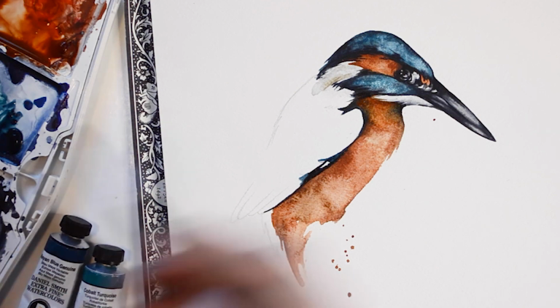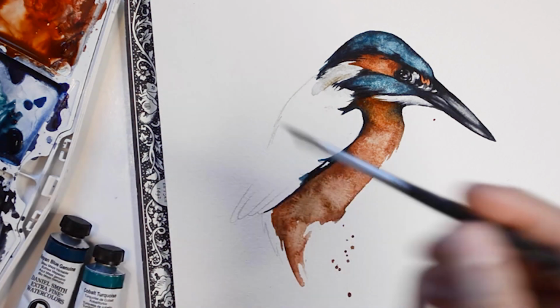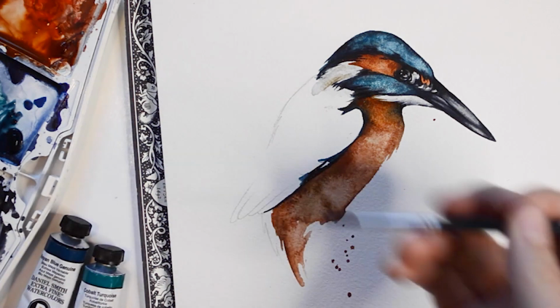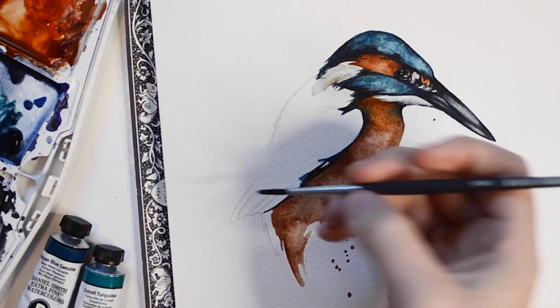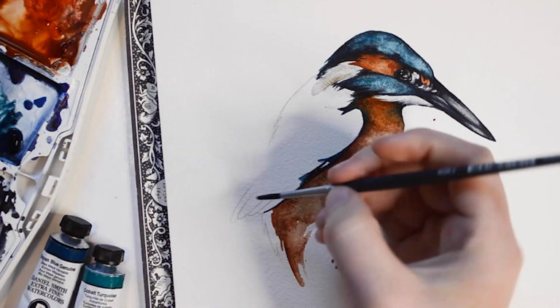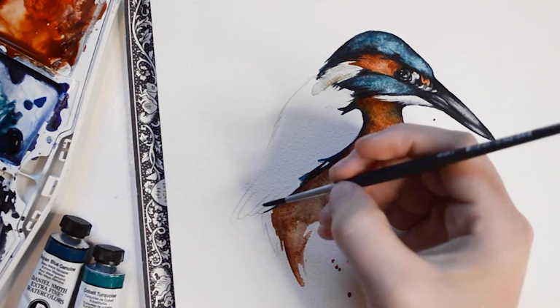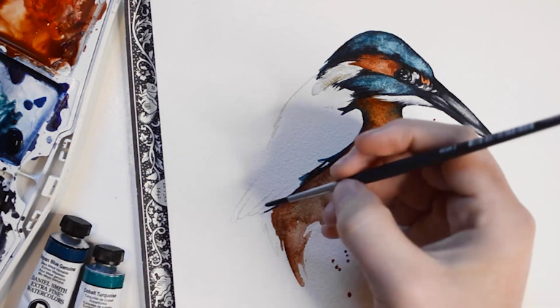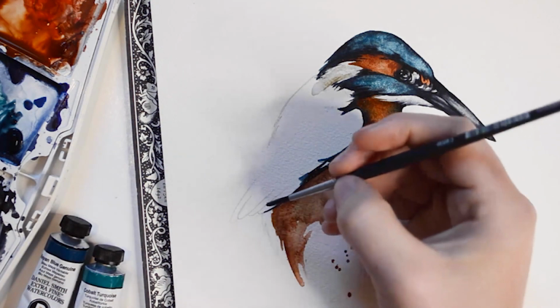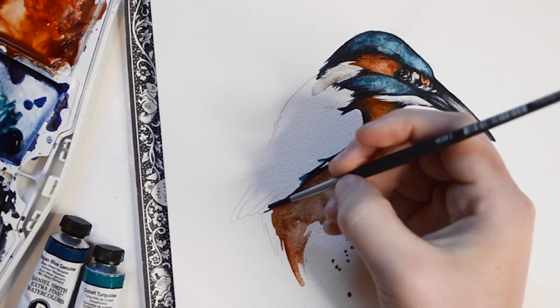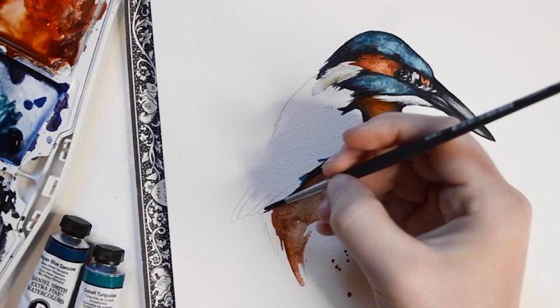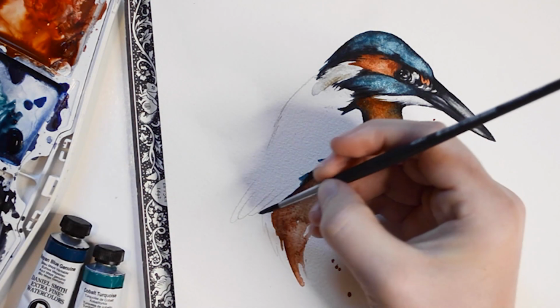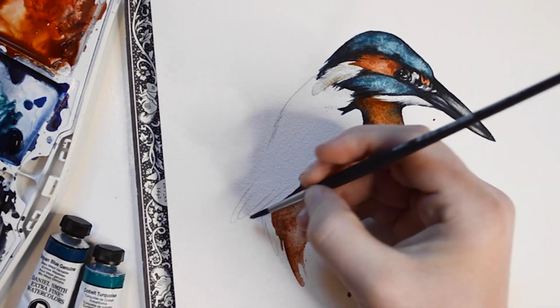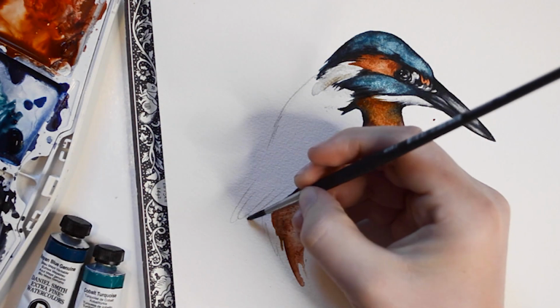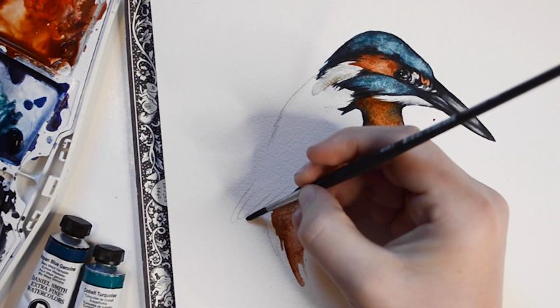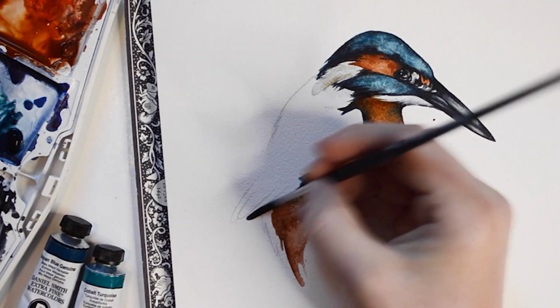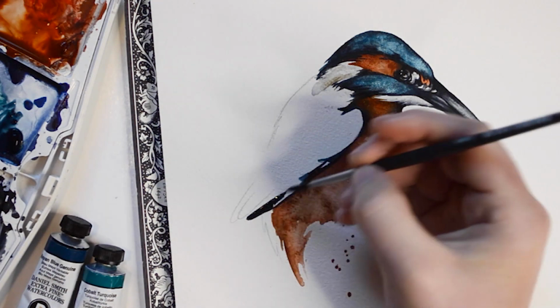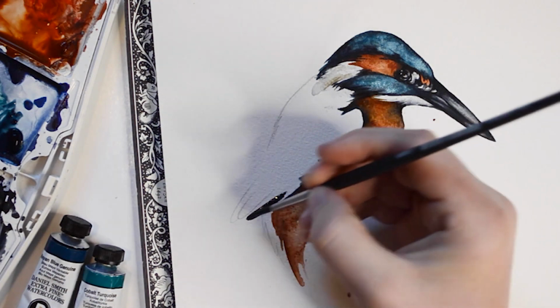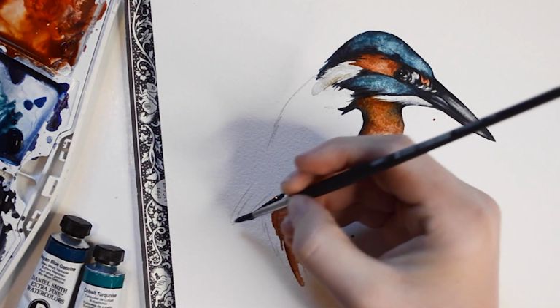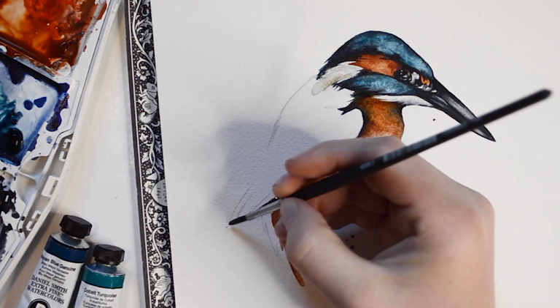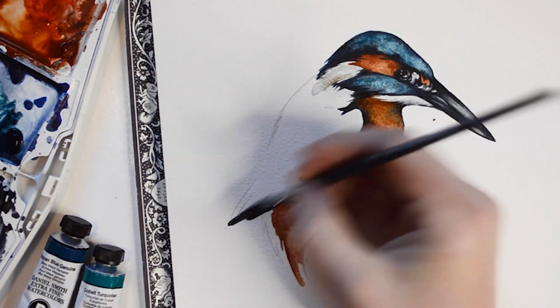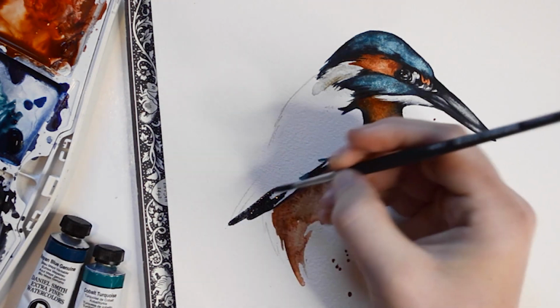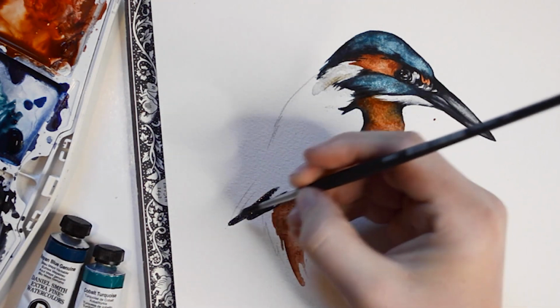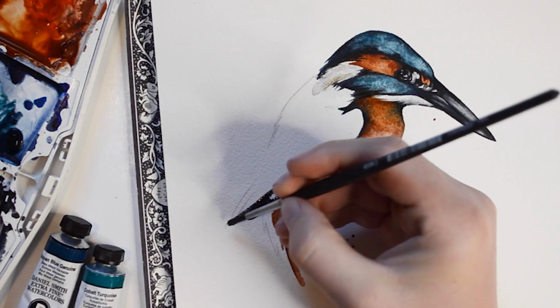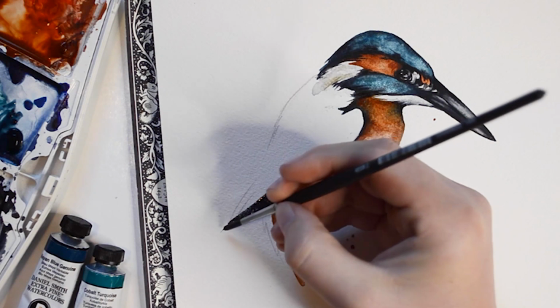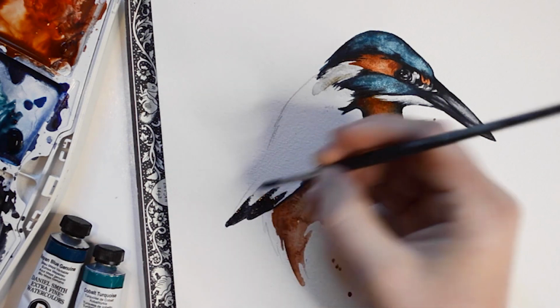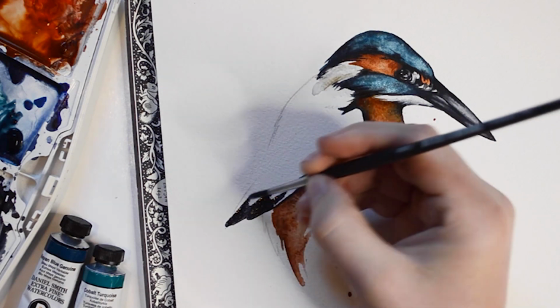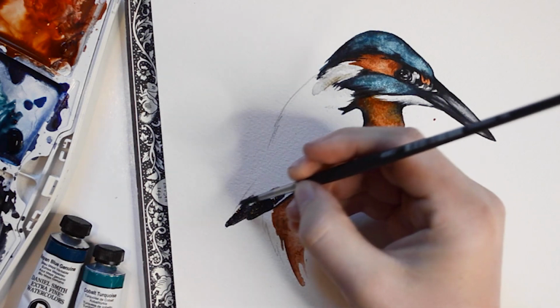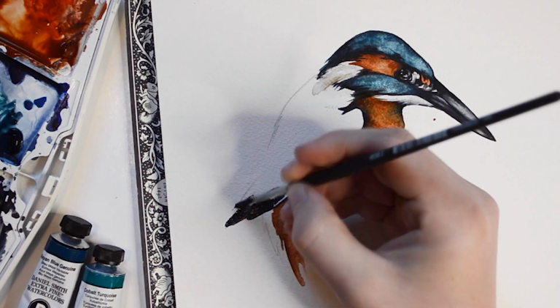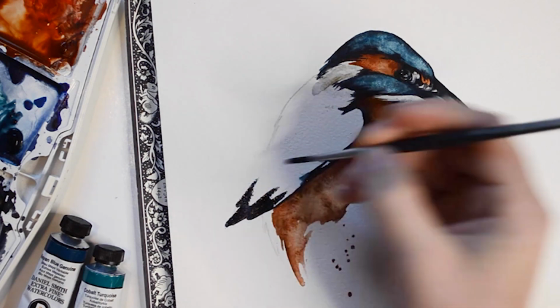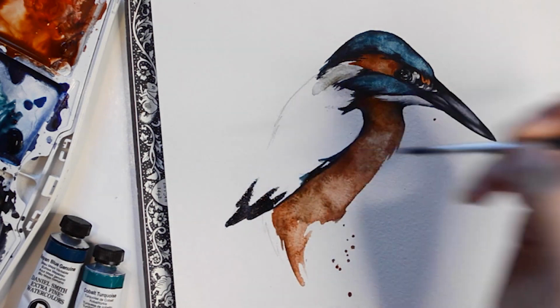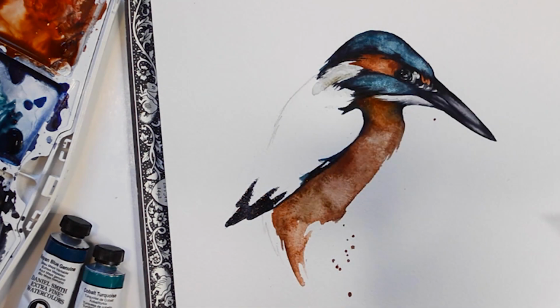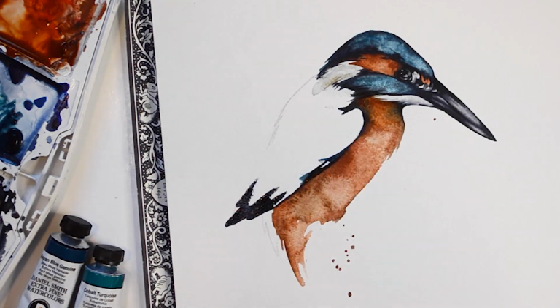Here I'm going to create some feathers with just a few brush strokes using my number 3 round brush dipped in Payne's Gray.